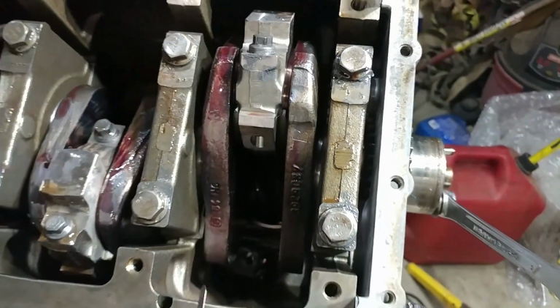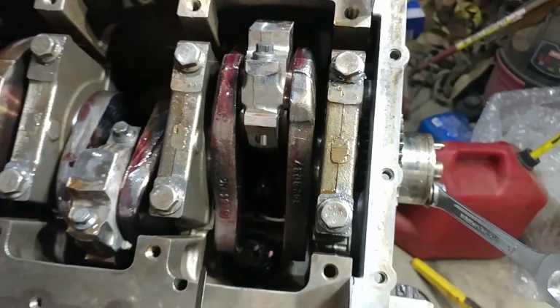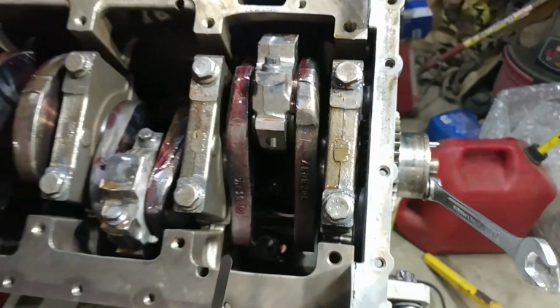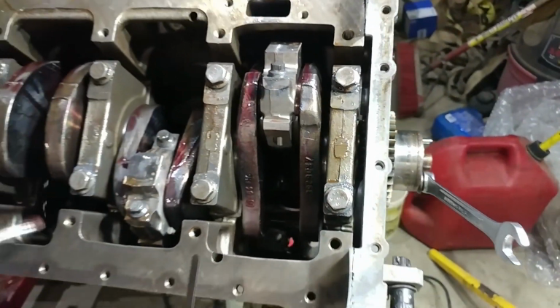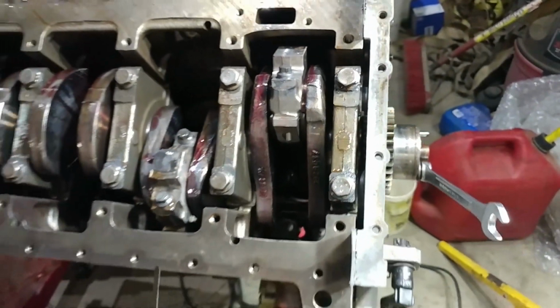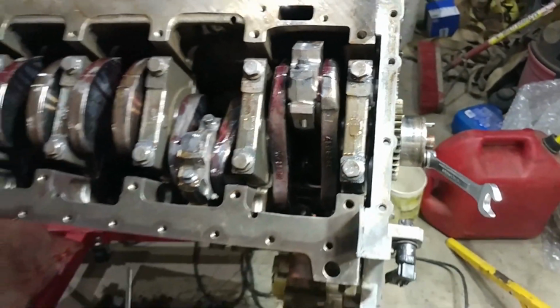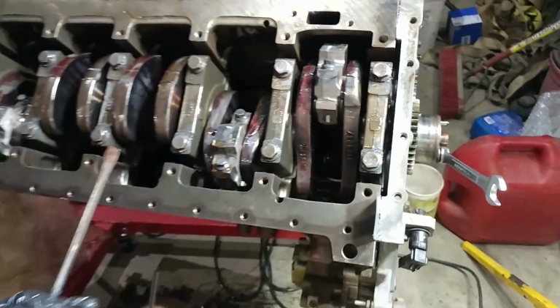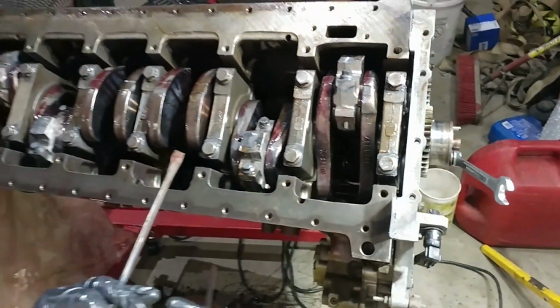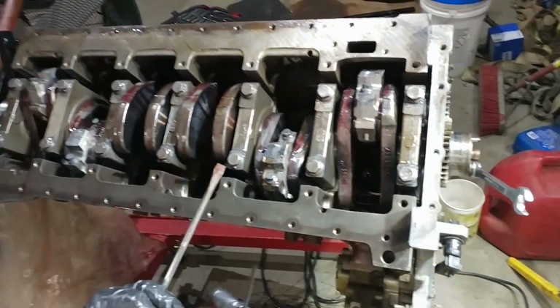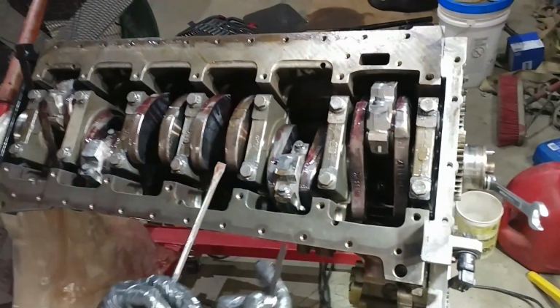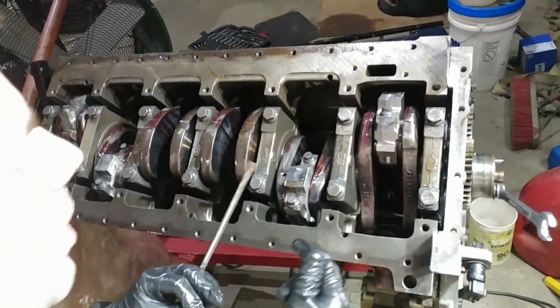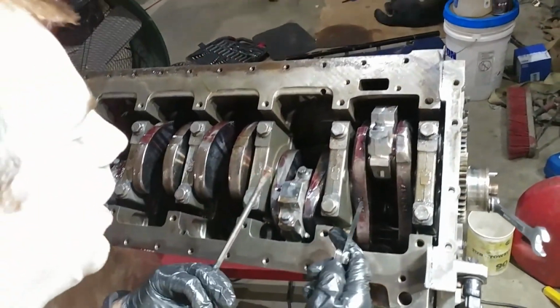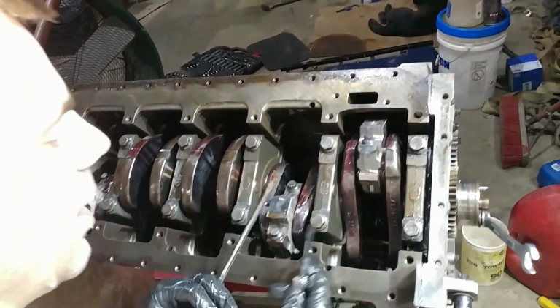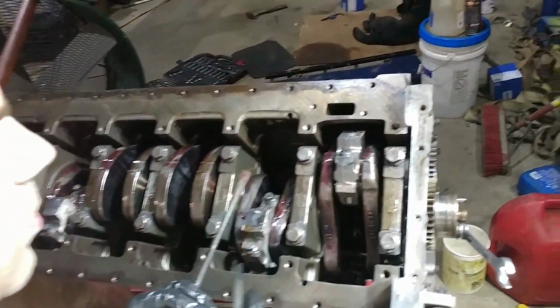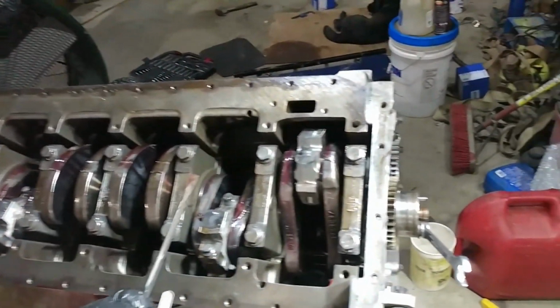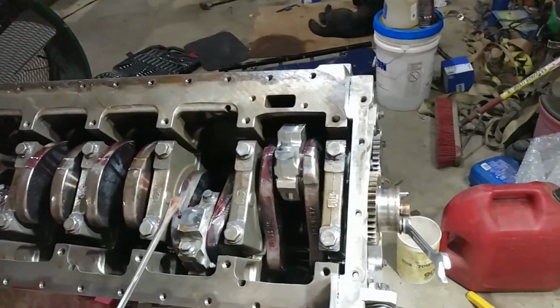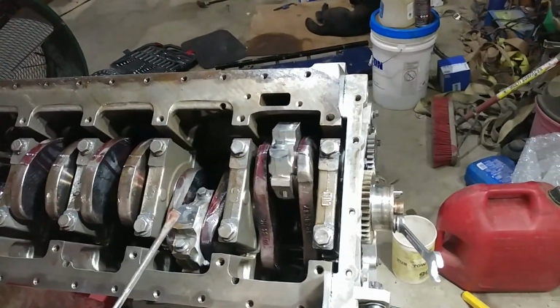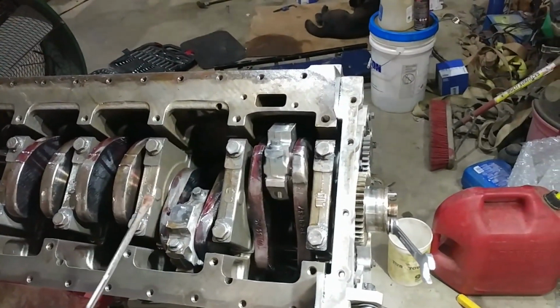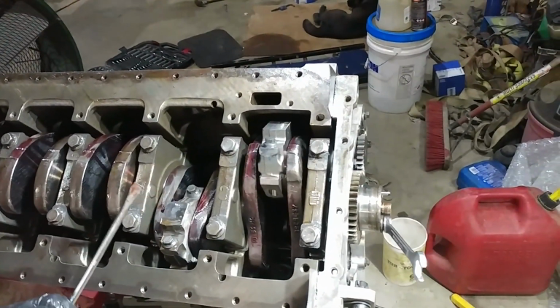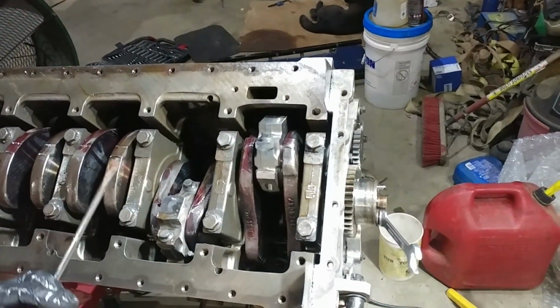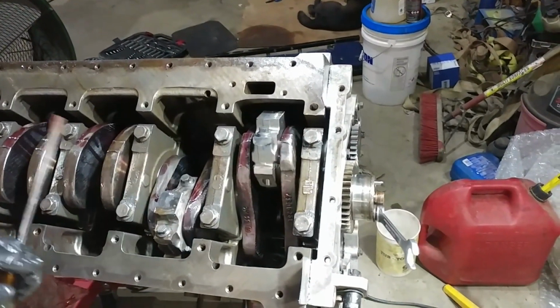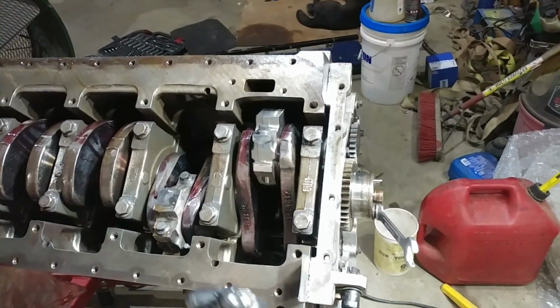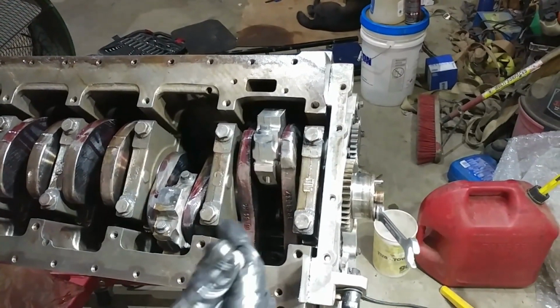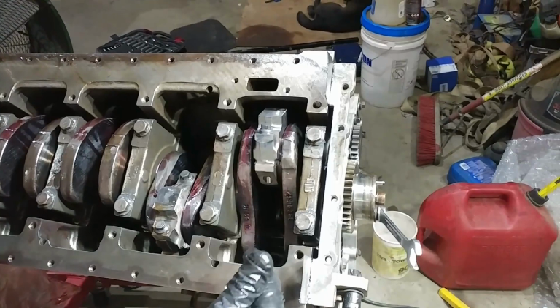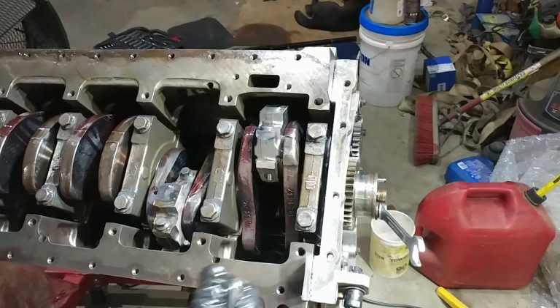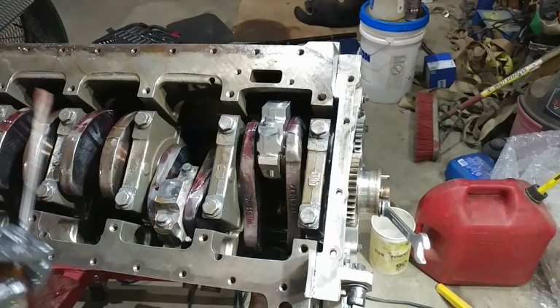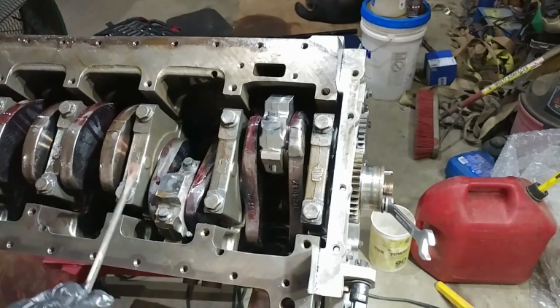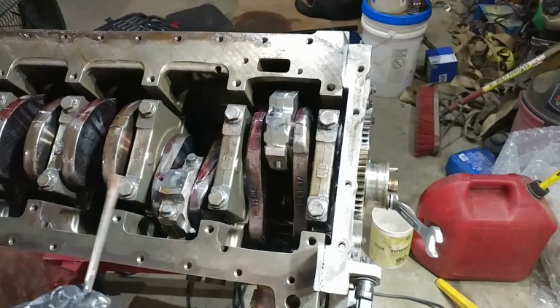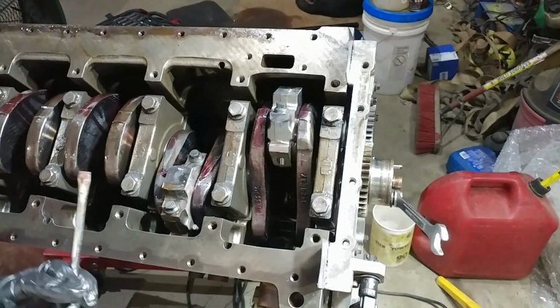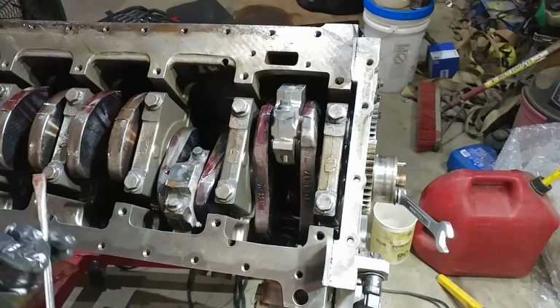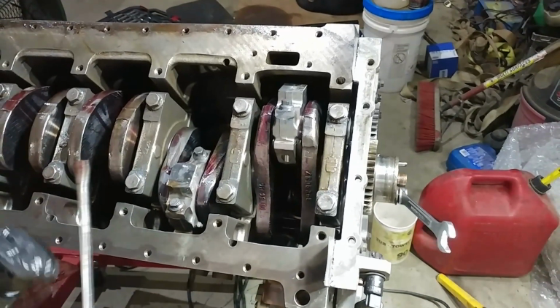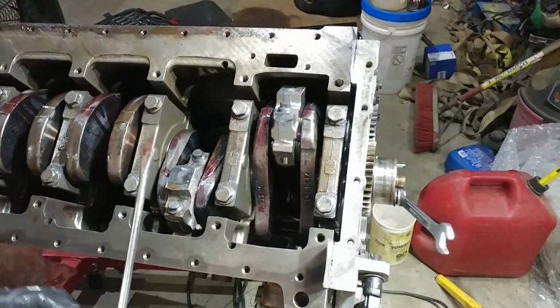These all checked out, and we're going to move on to the next step, which is popping the cam in.